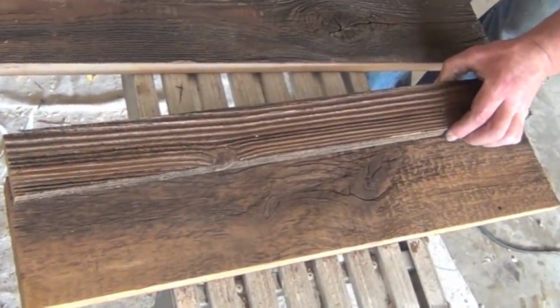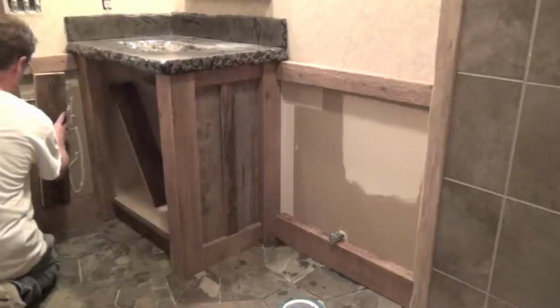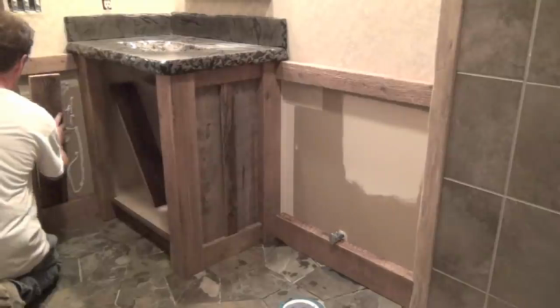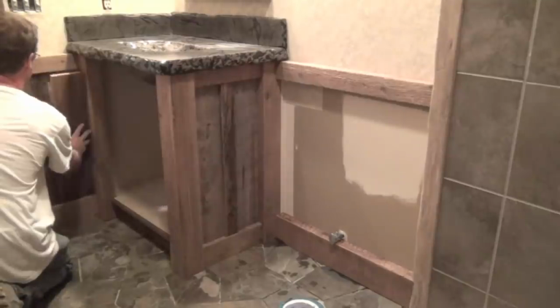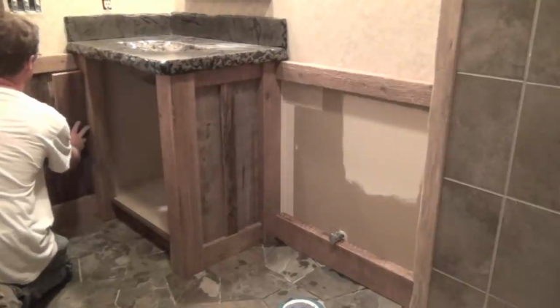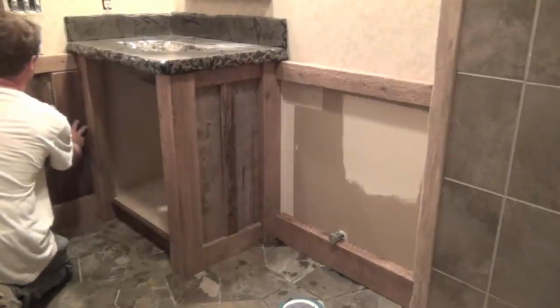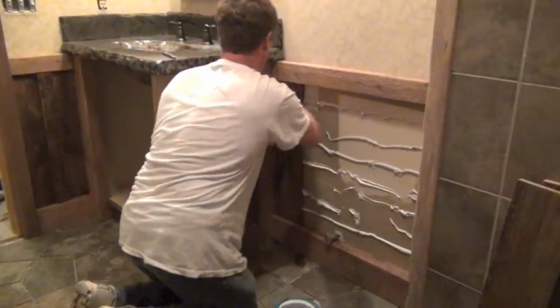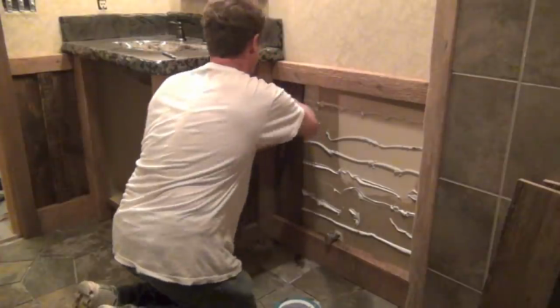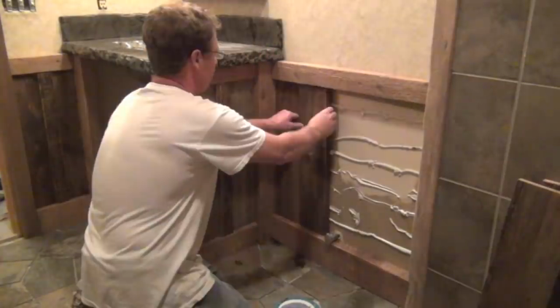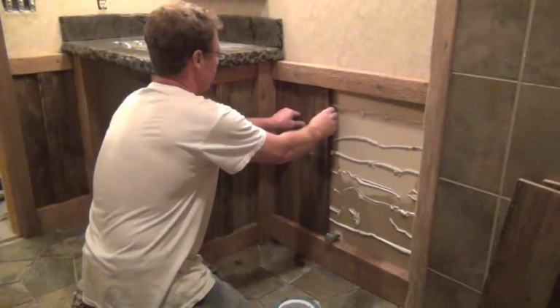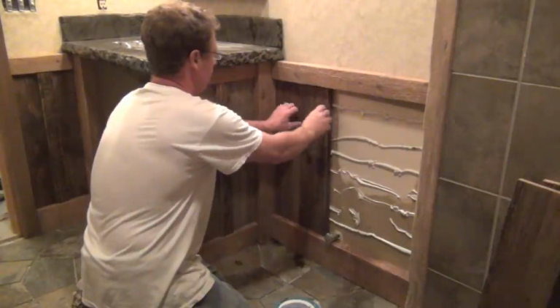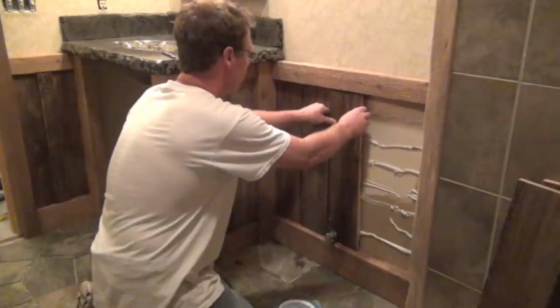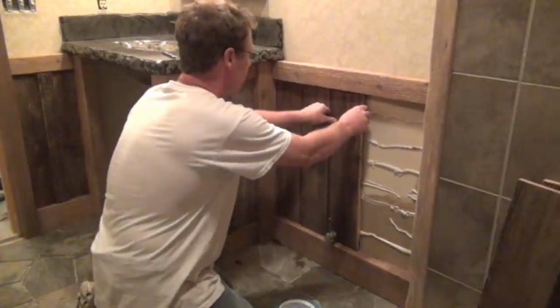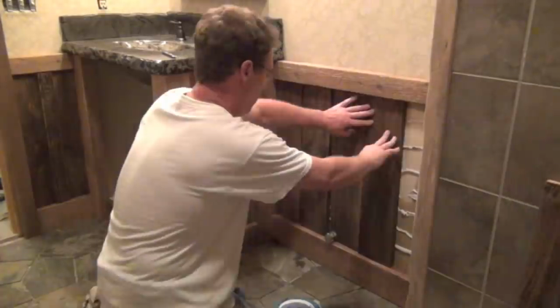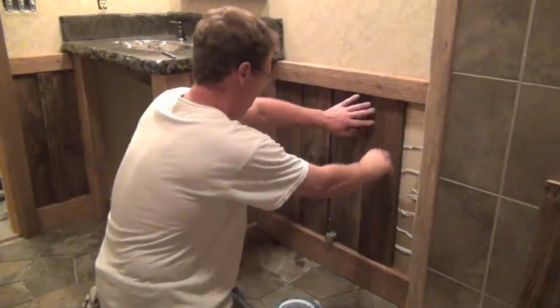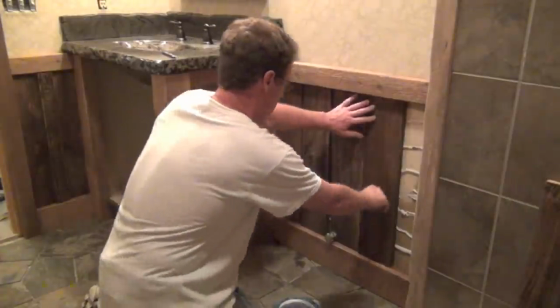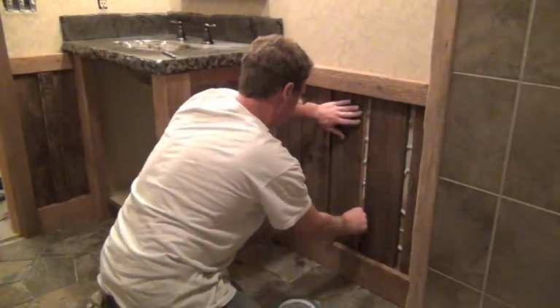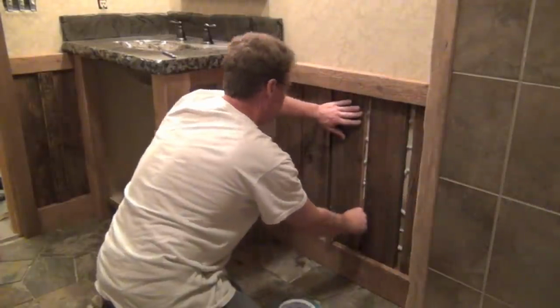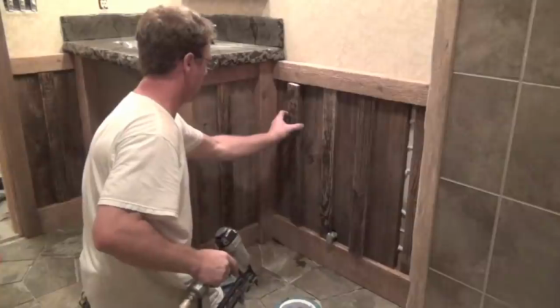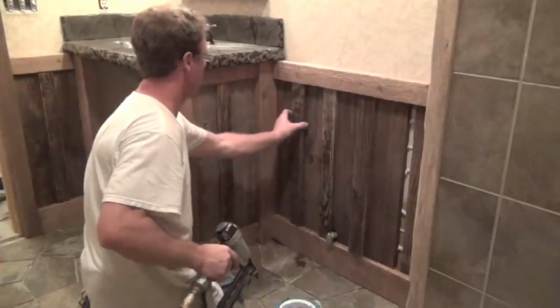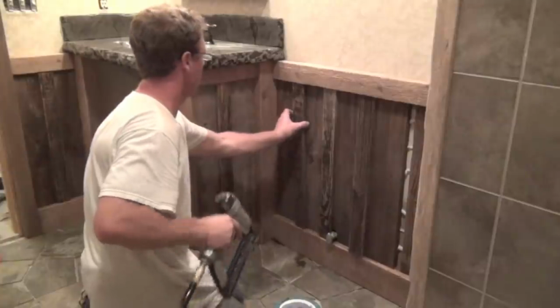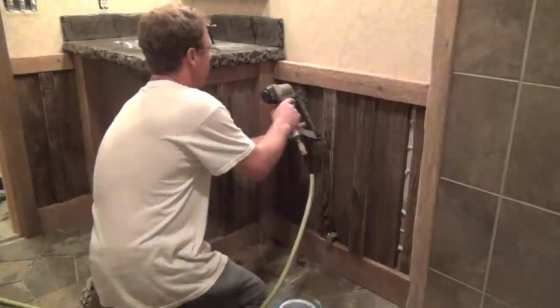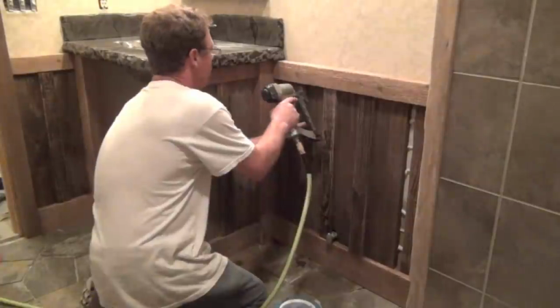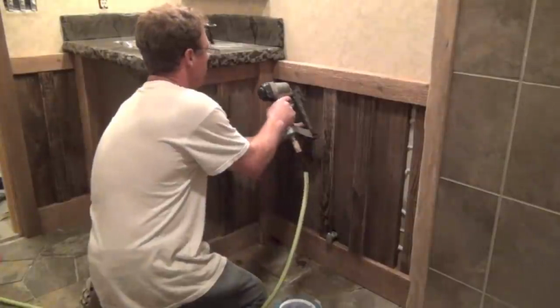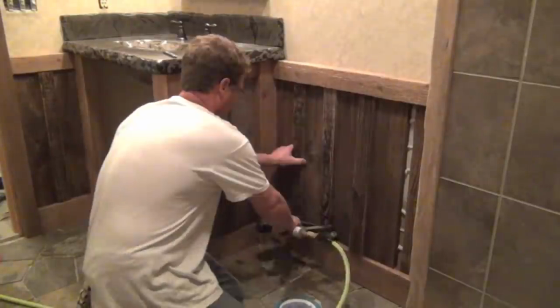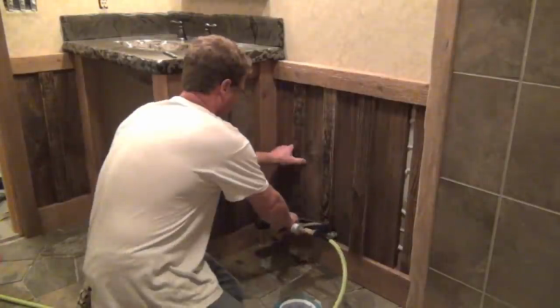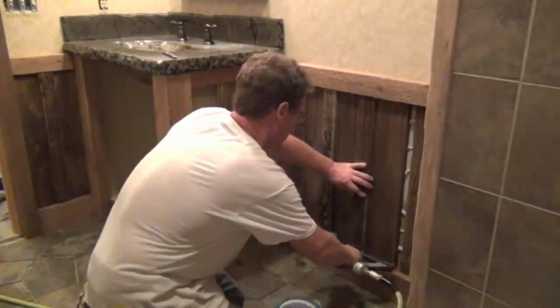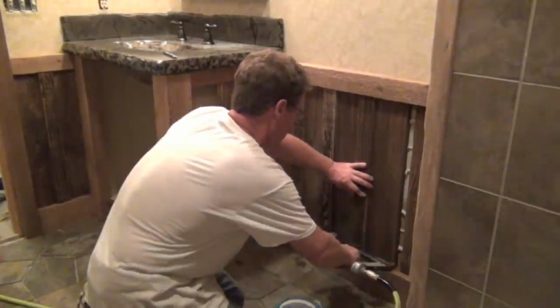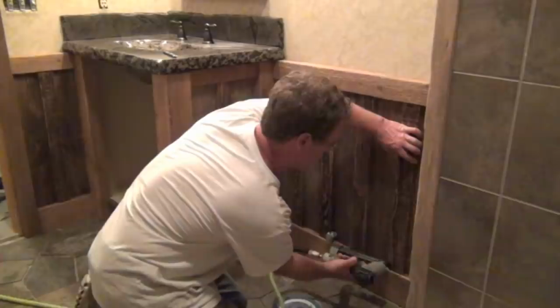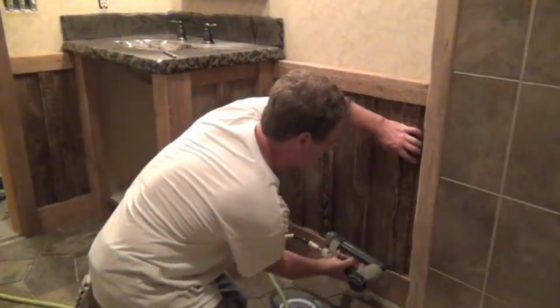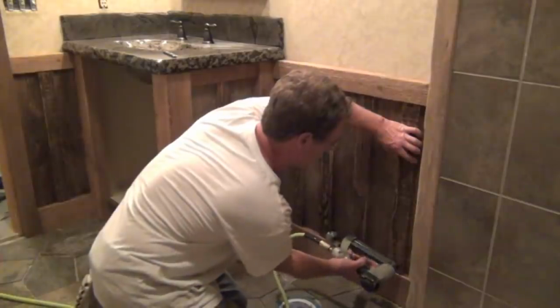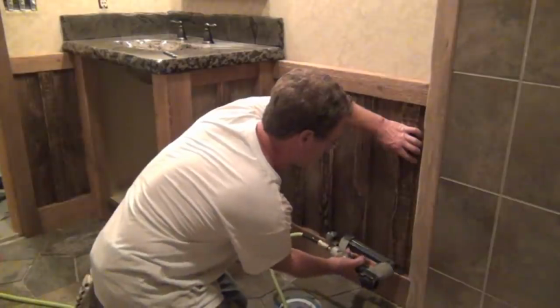The actual barn siding and batten strips are used for the wainscoting, while the larger framing pieces from the barn are used for the baseboard and chair rail.